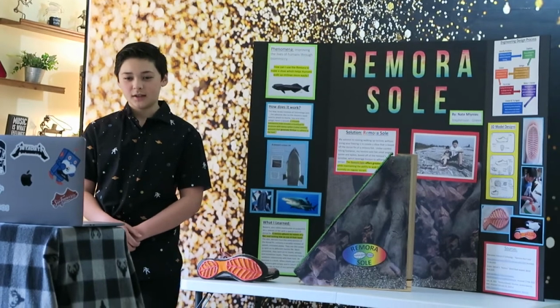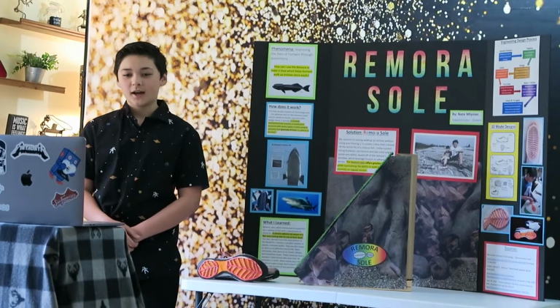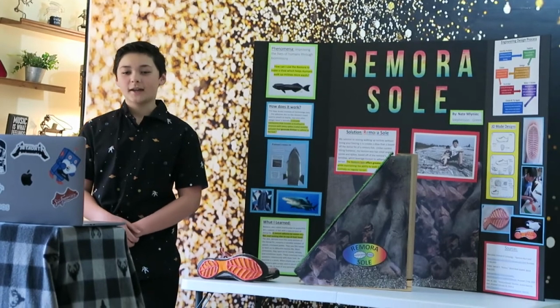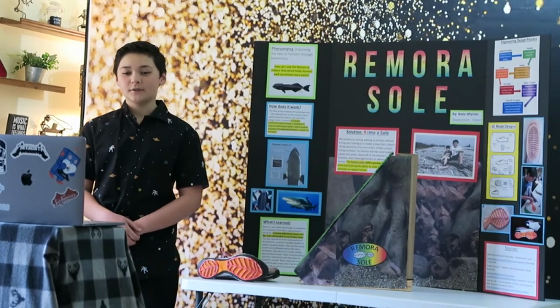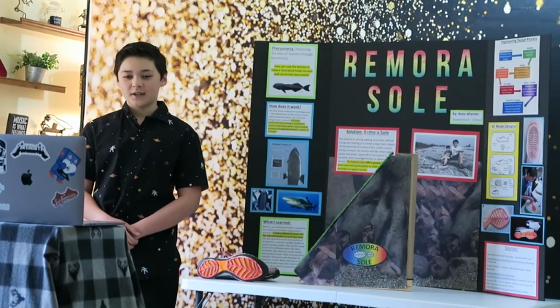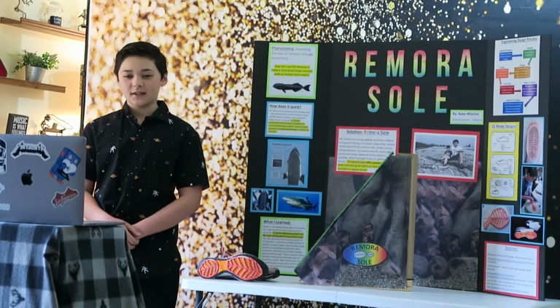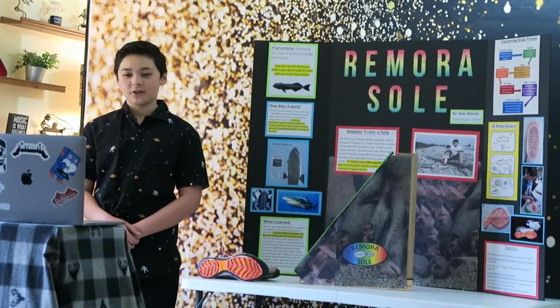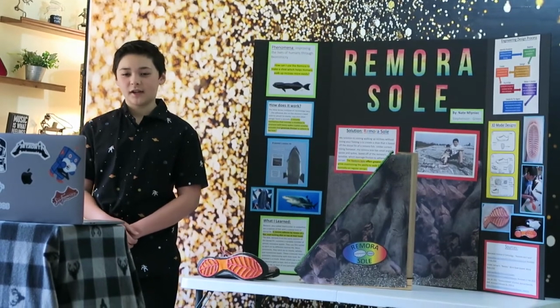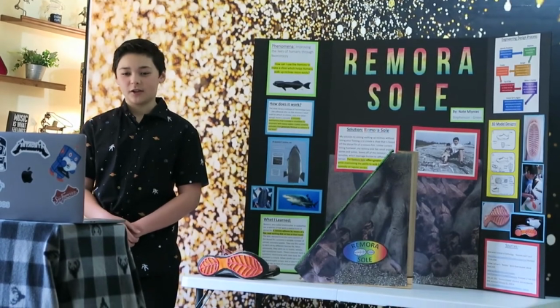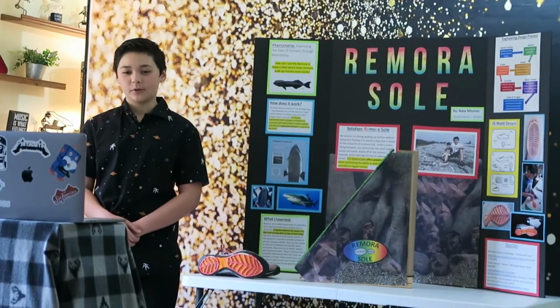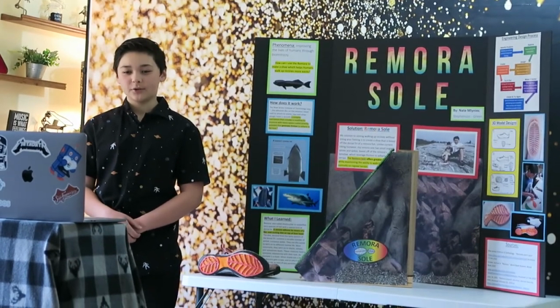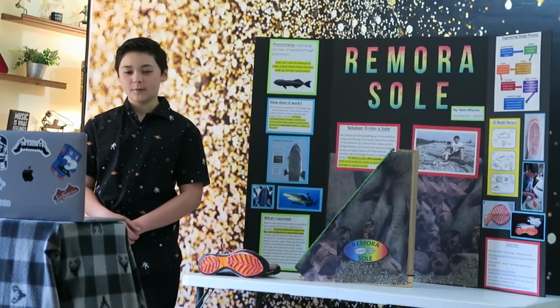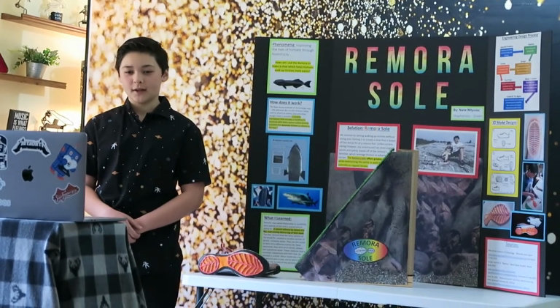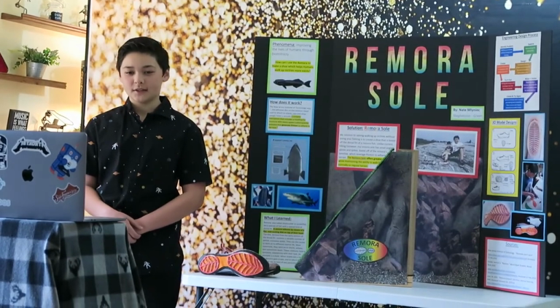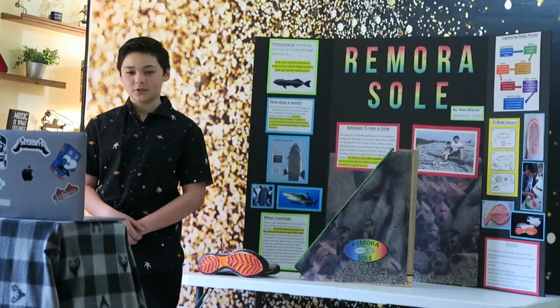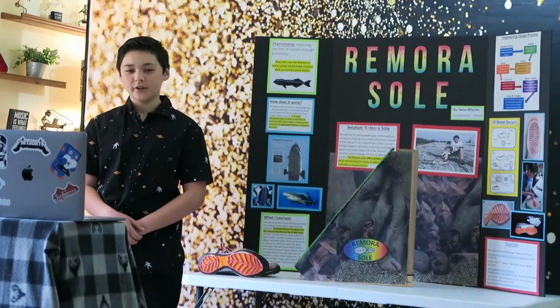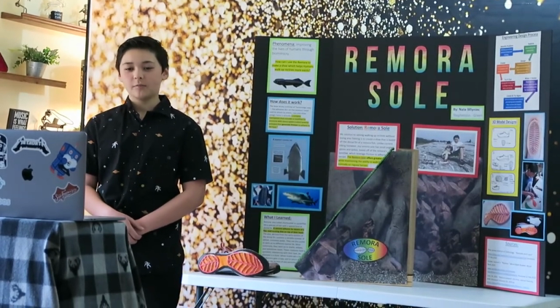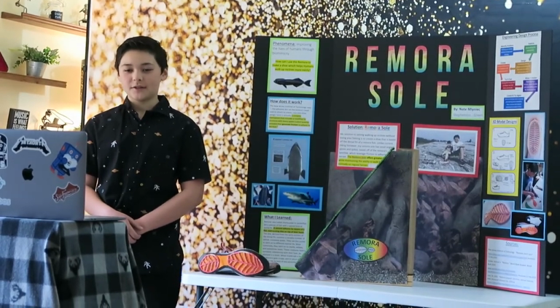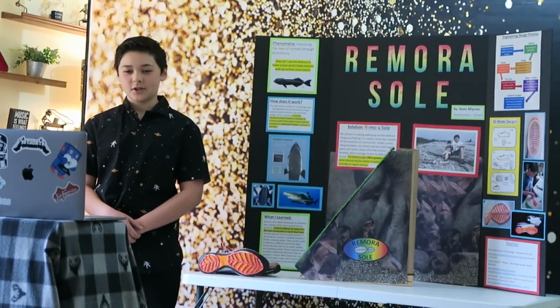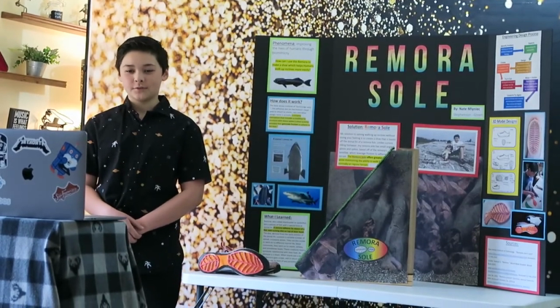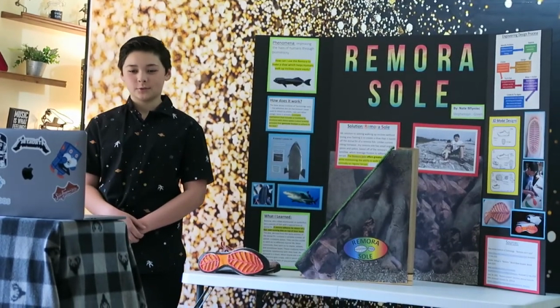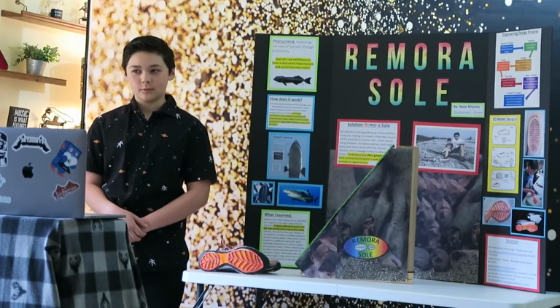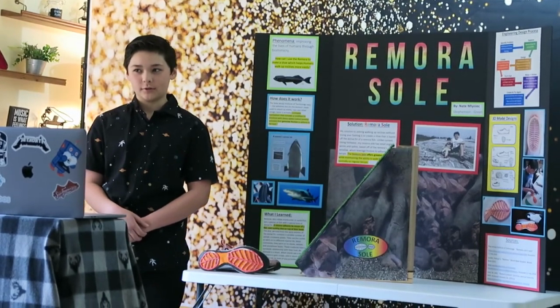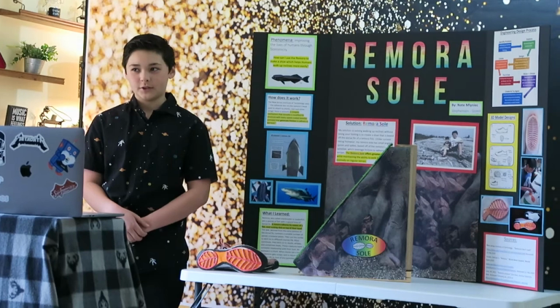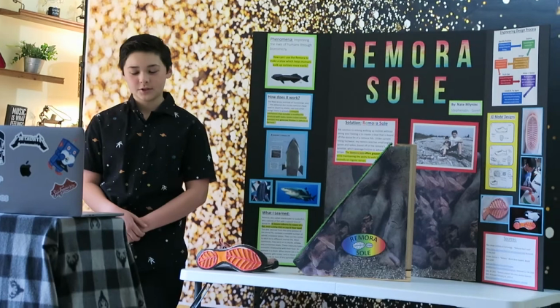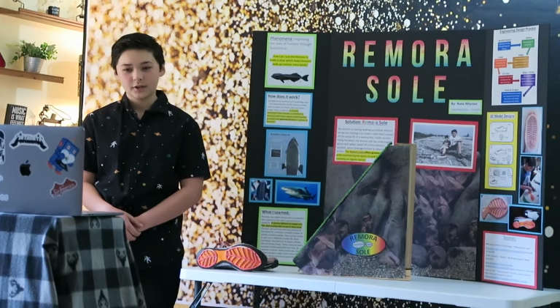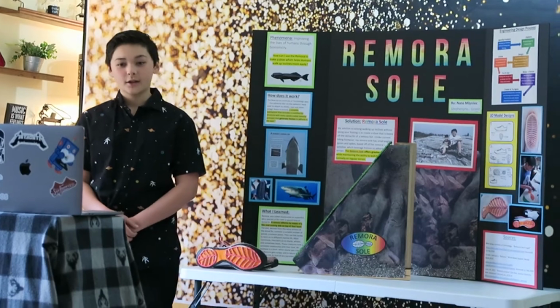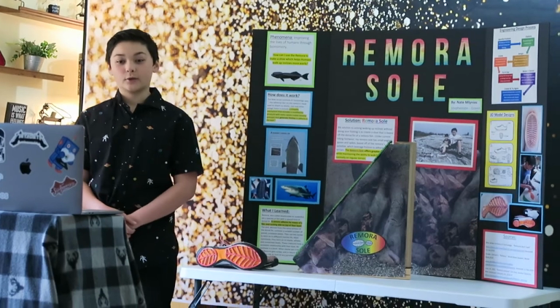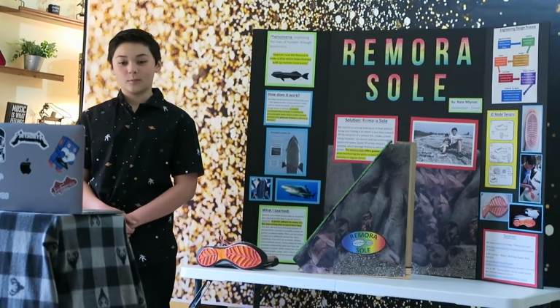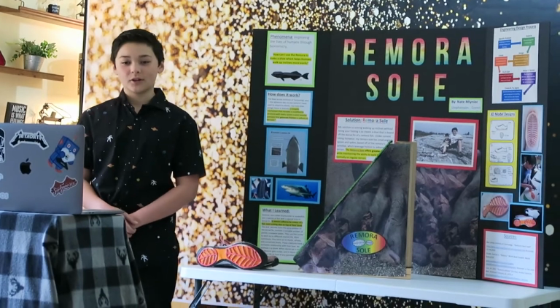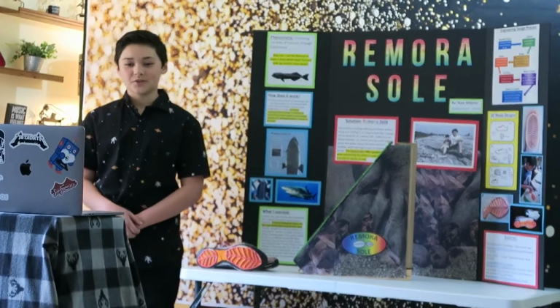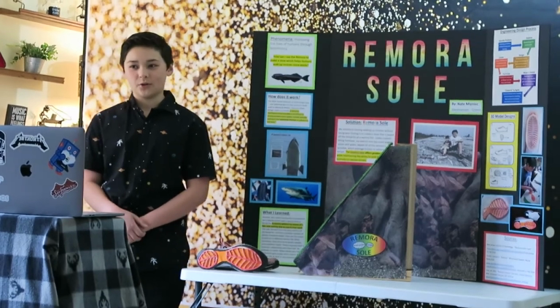I have designed and created a prototype hiking sole based off of the remora fish — the Remora Sole.